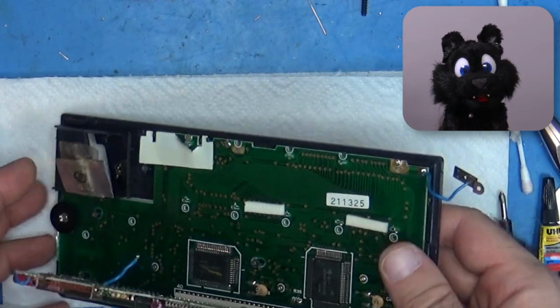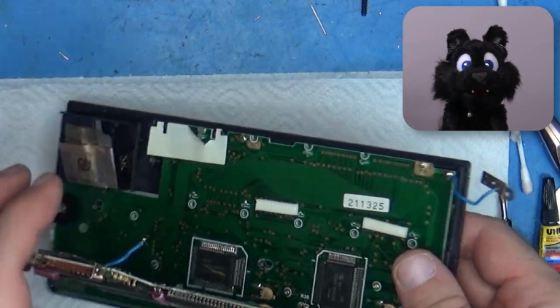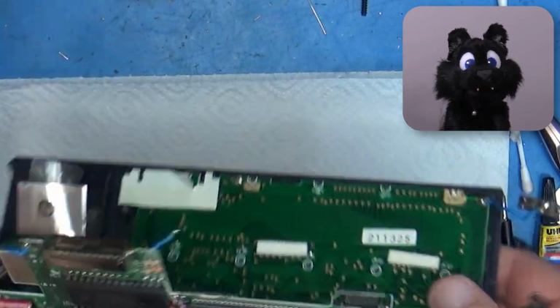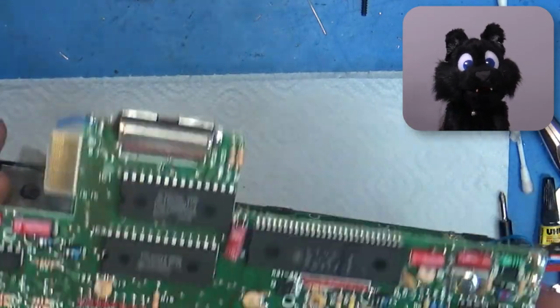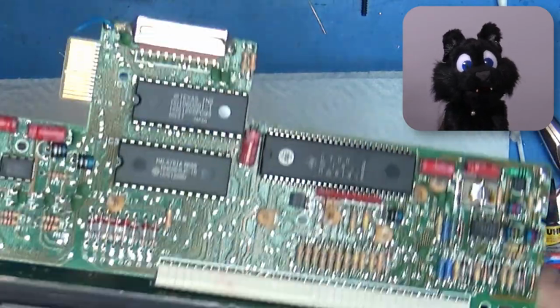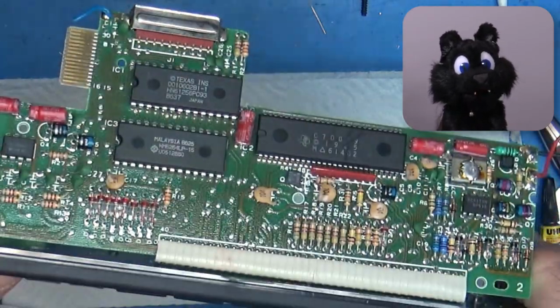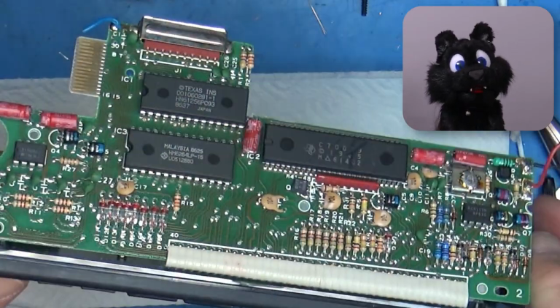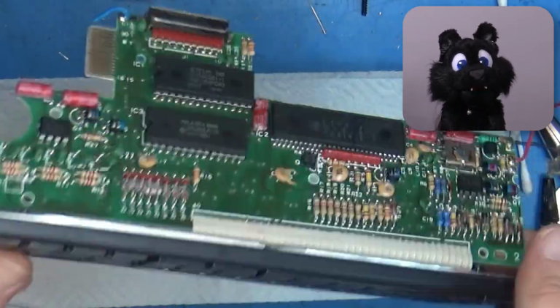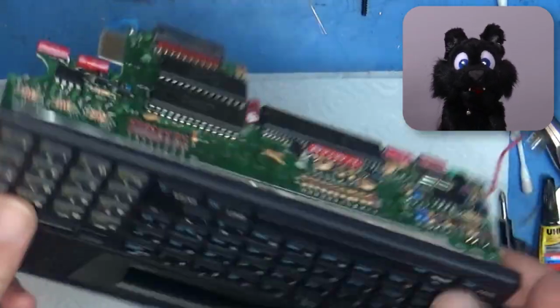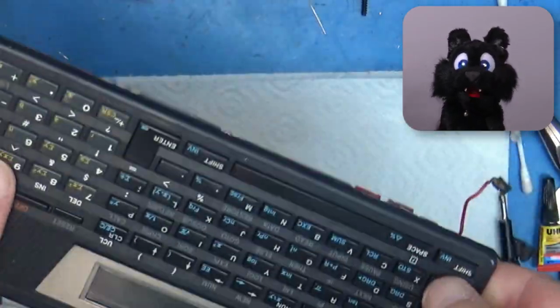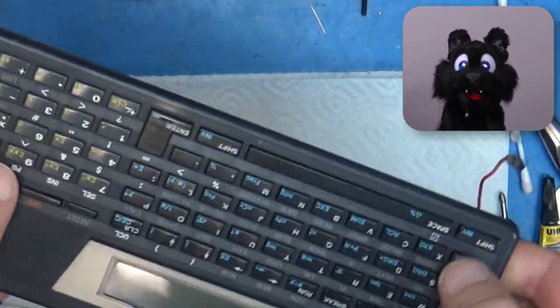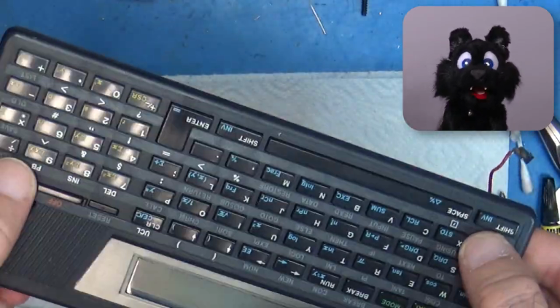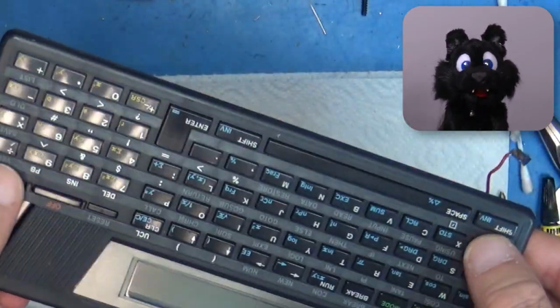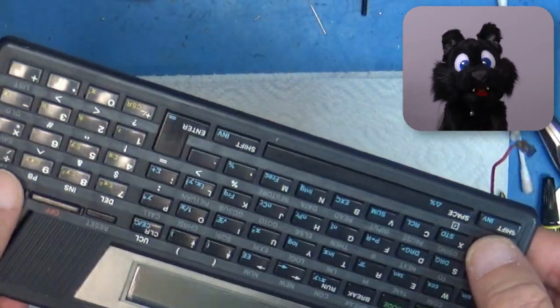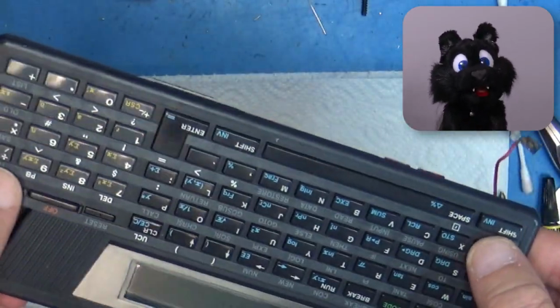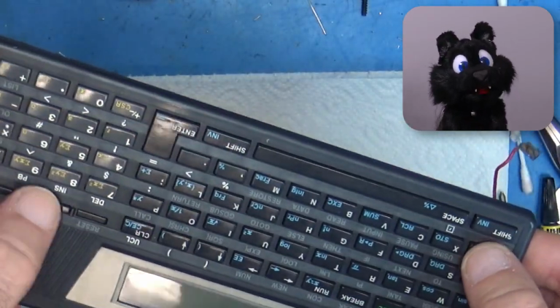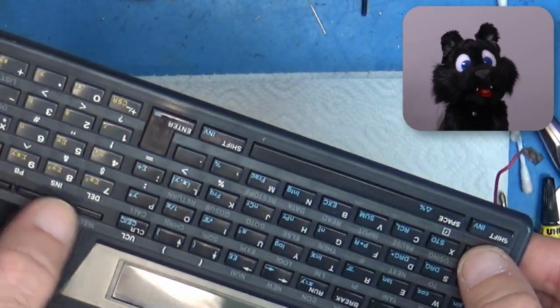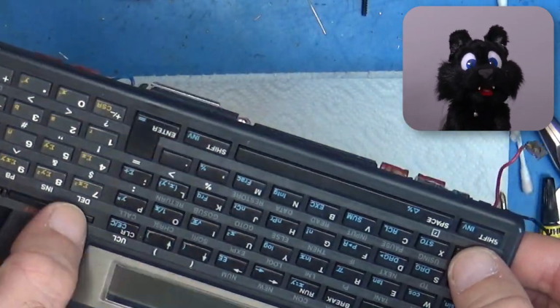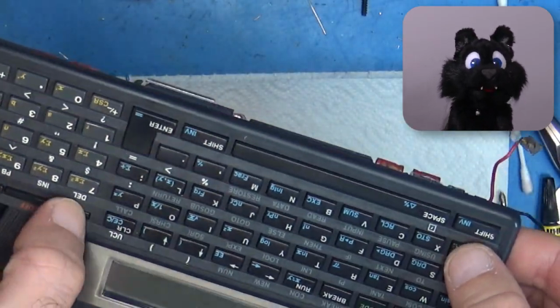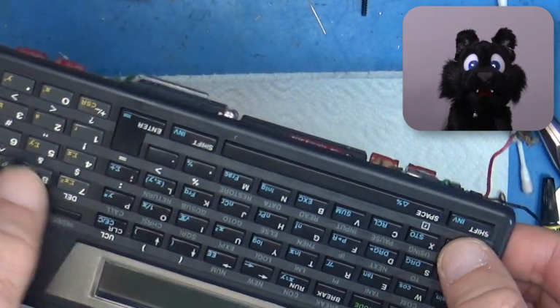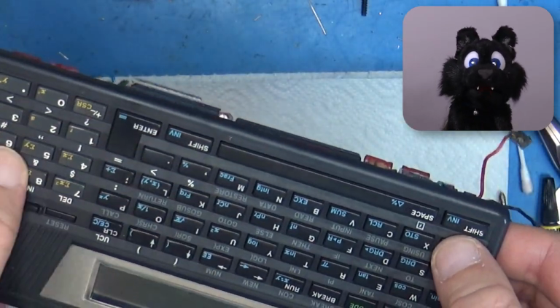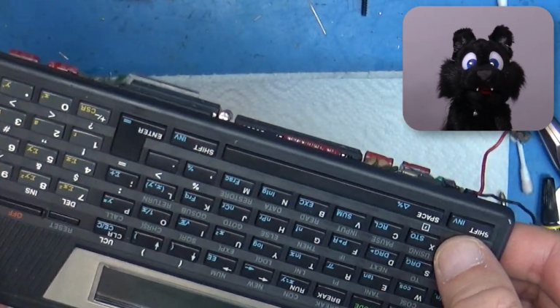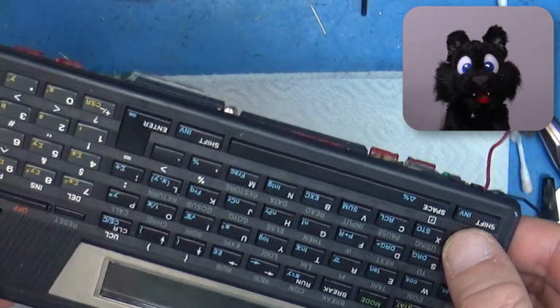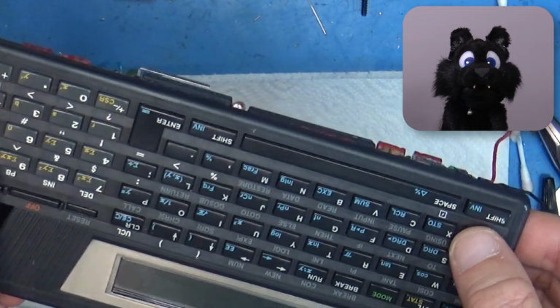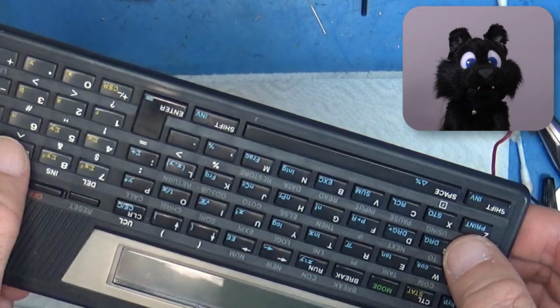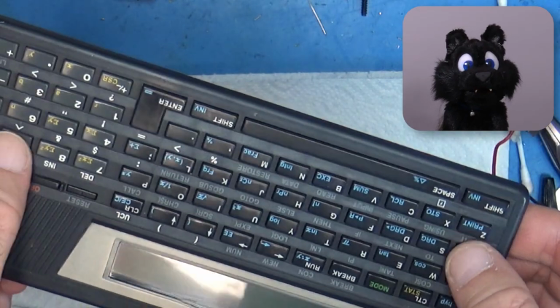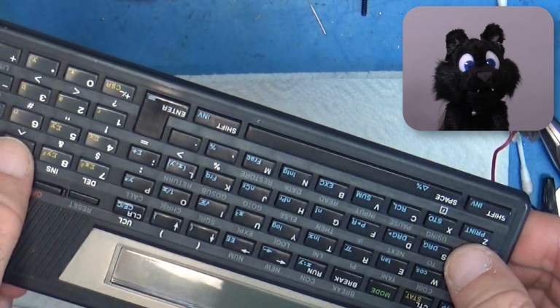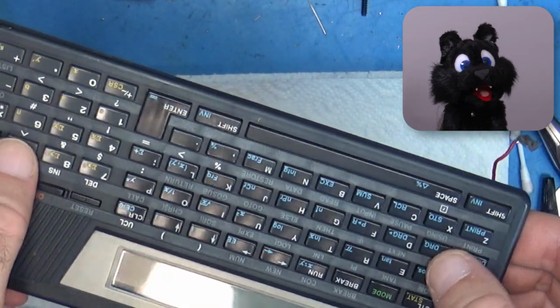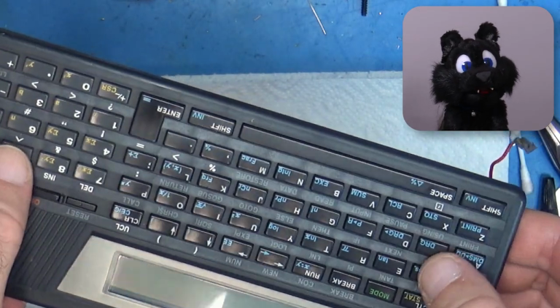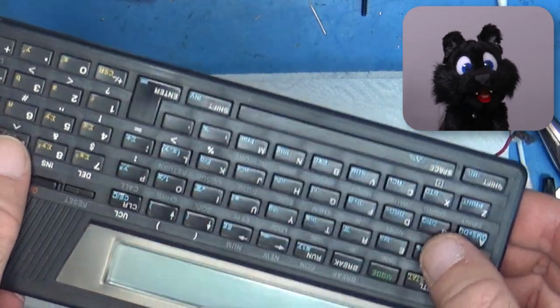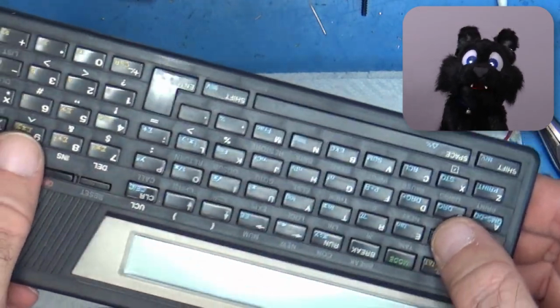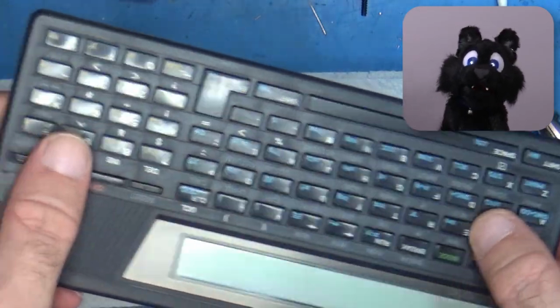All the keys are in right side up. Looks good!